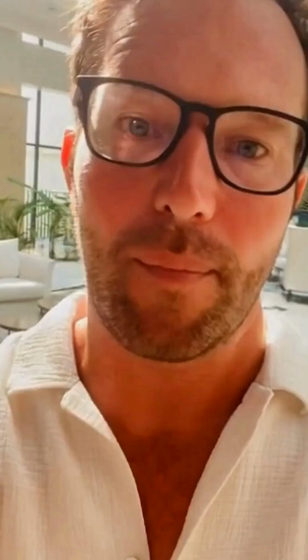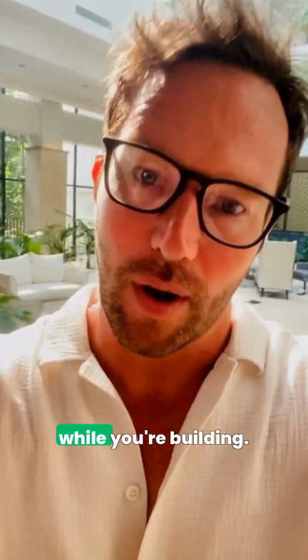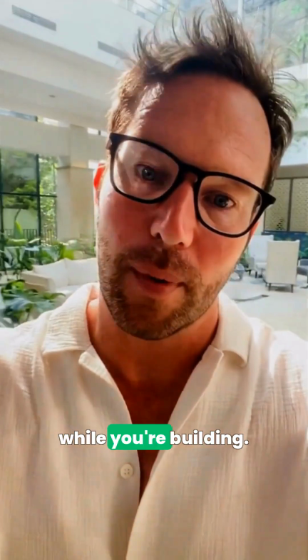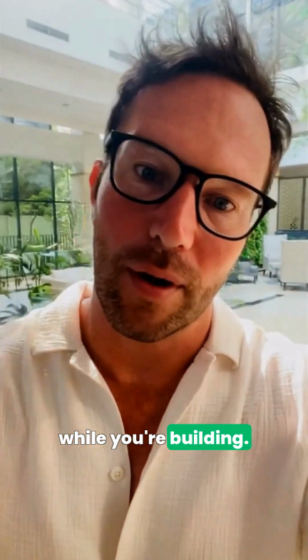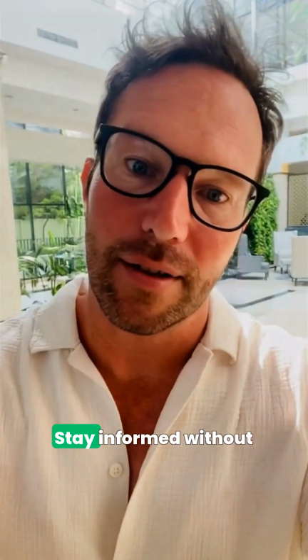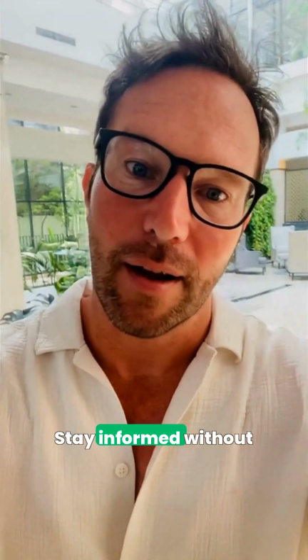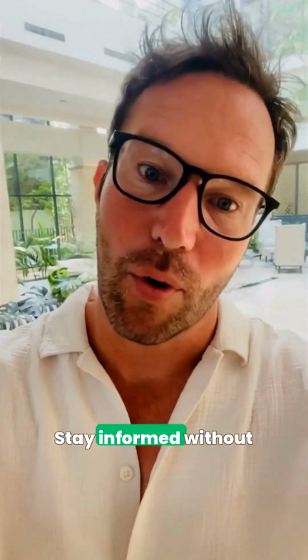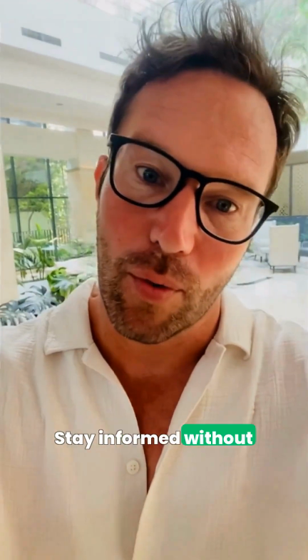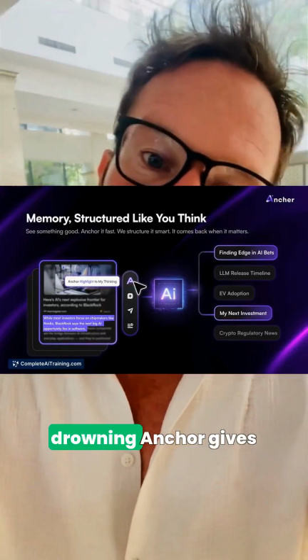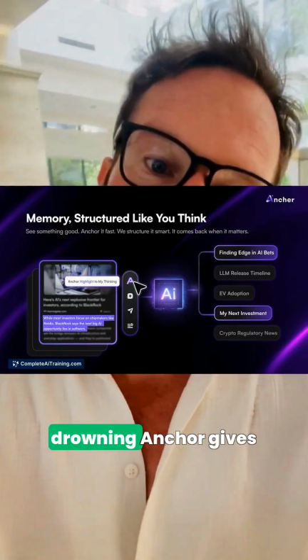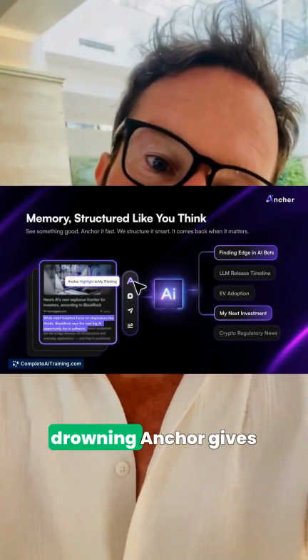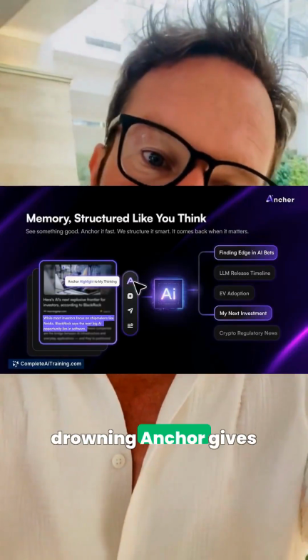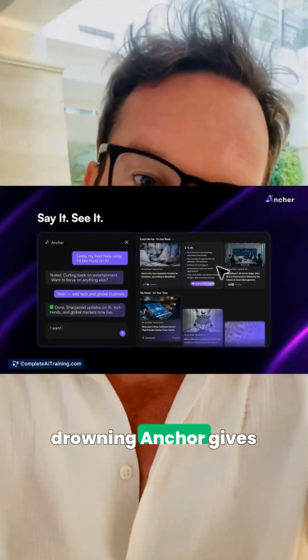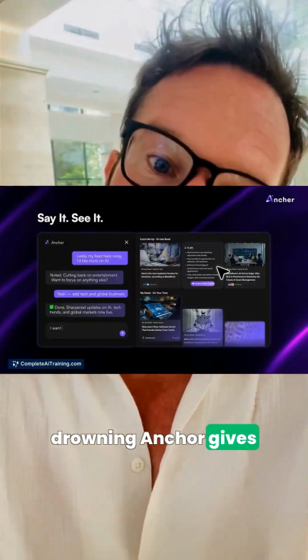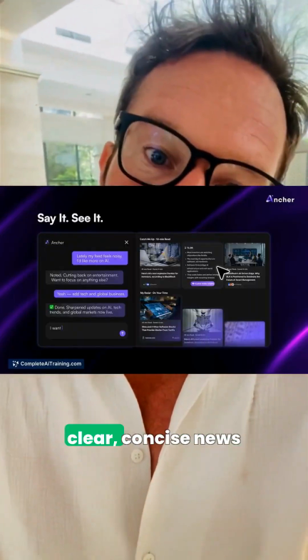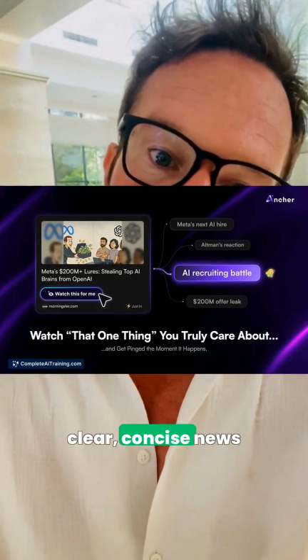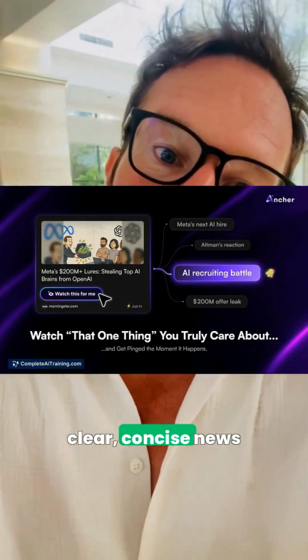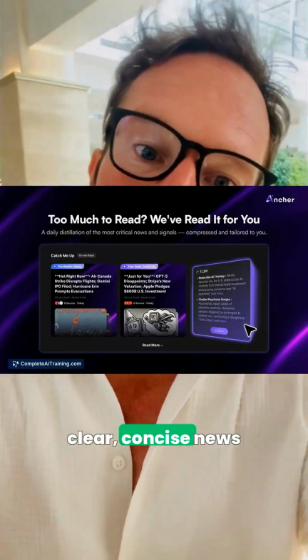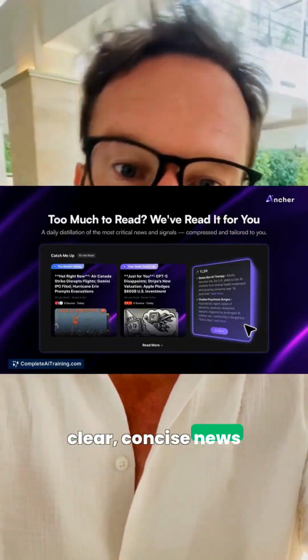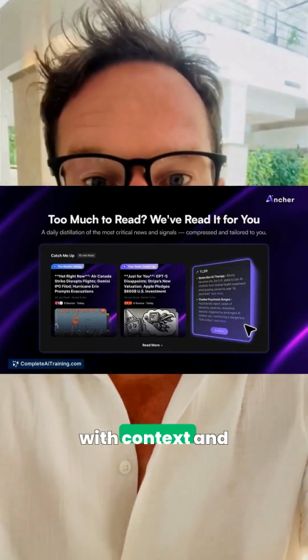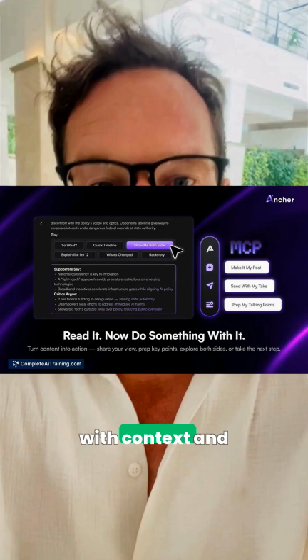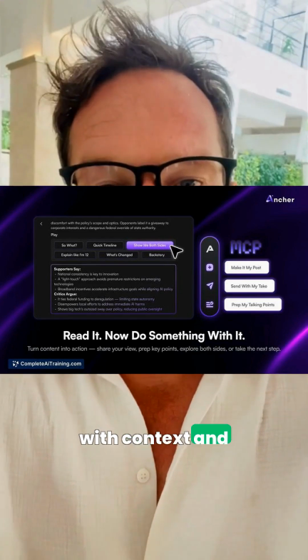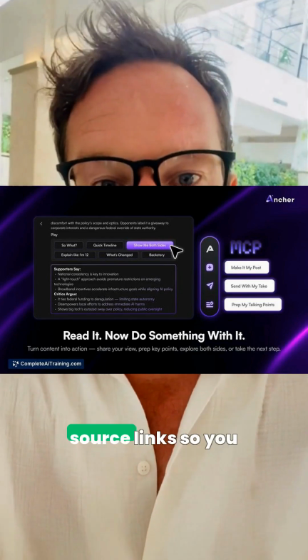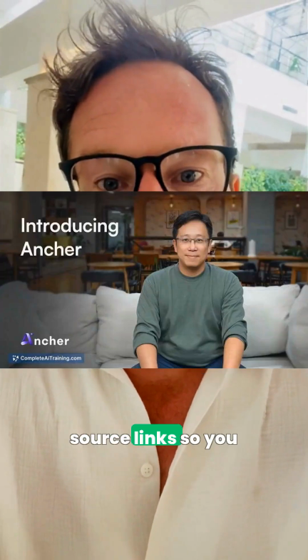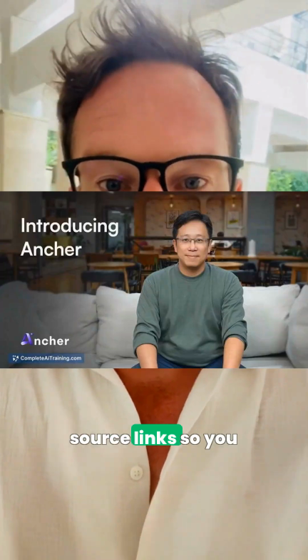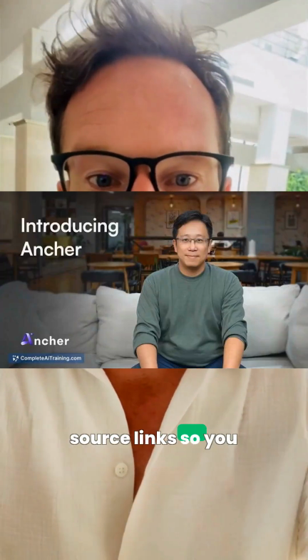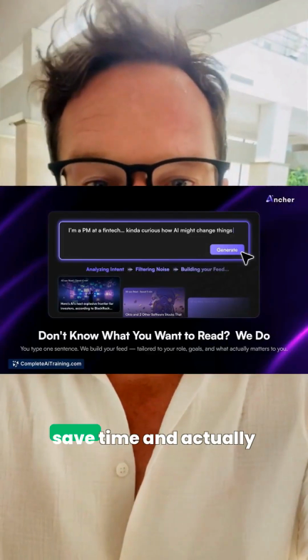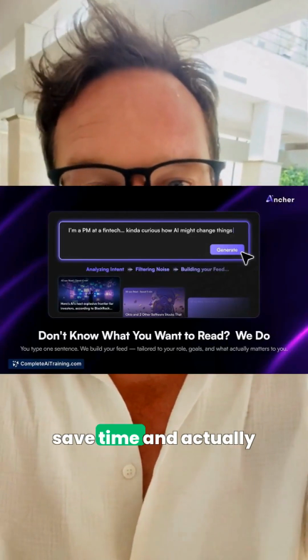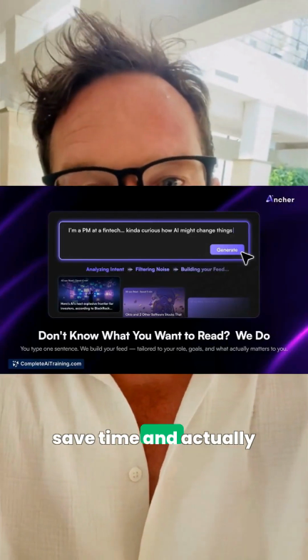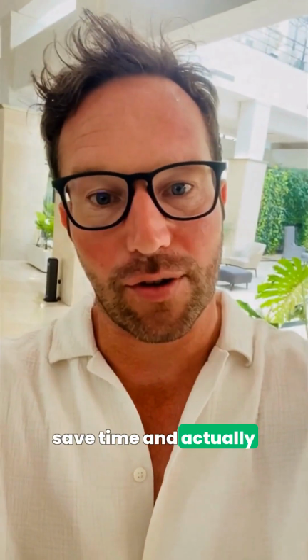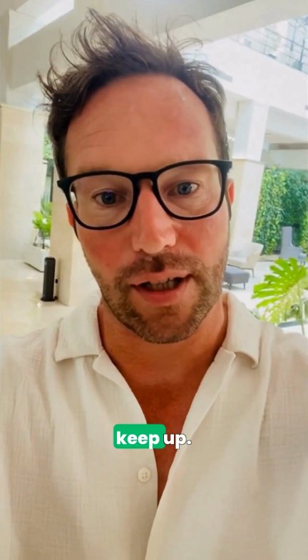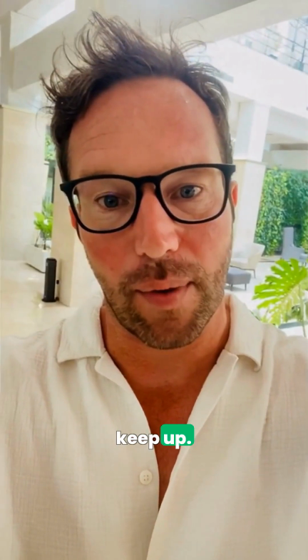While you're building, stay informed without drowning. Anchor gives clear, concise news with context and source links so you save time and actually keep up.